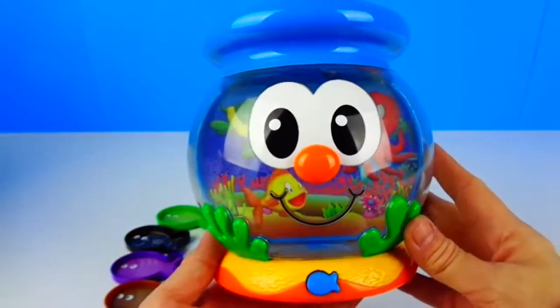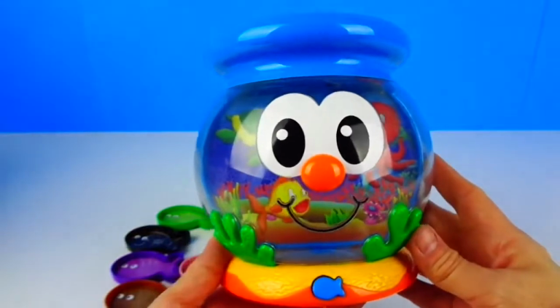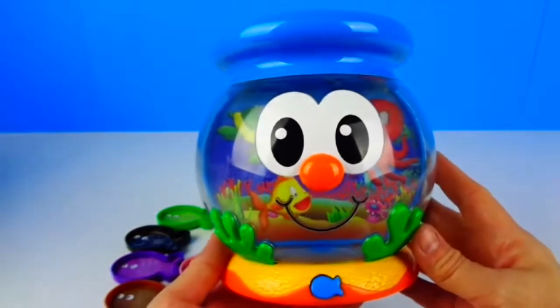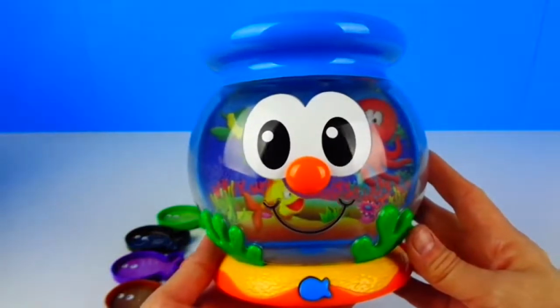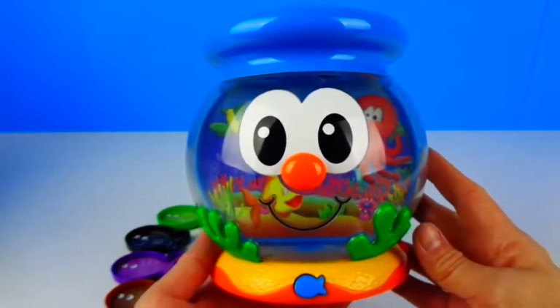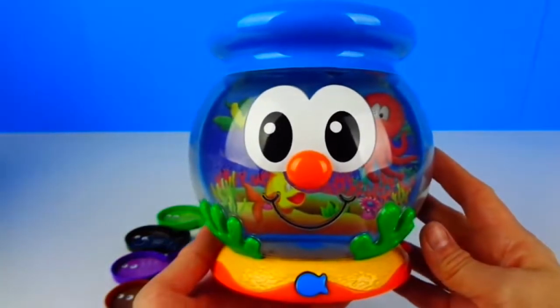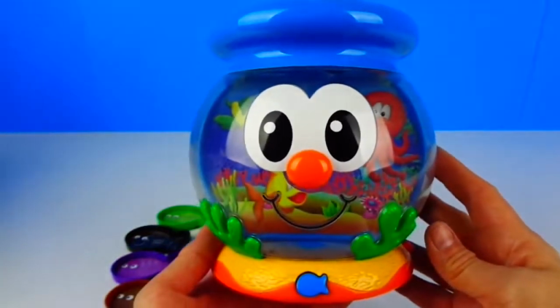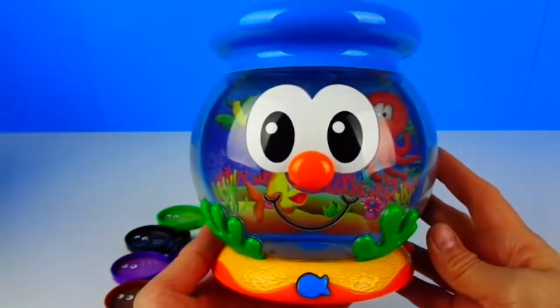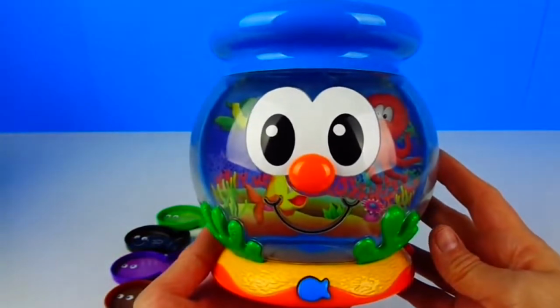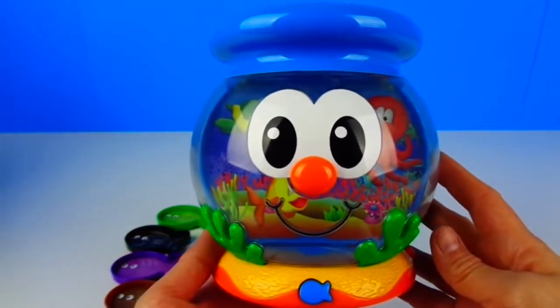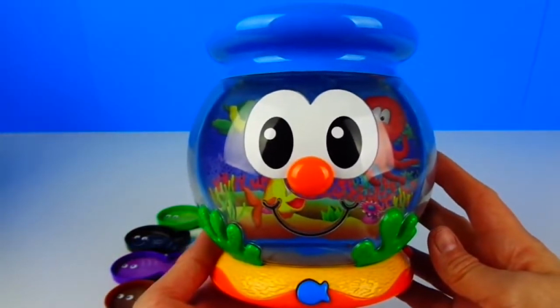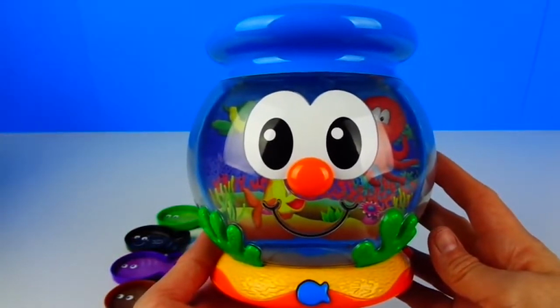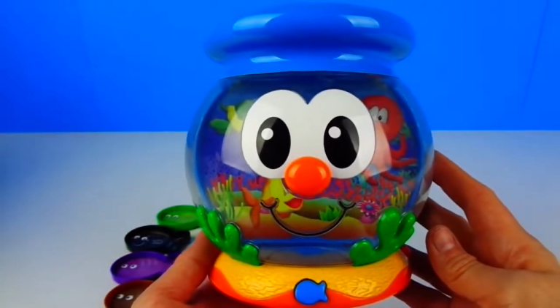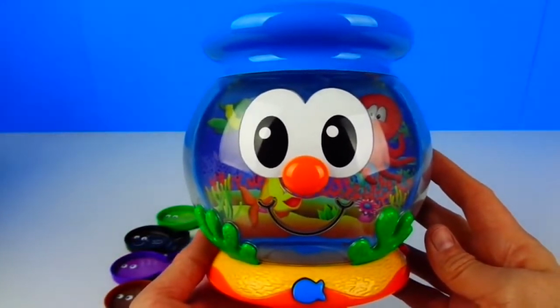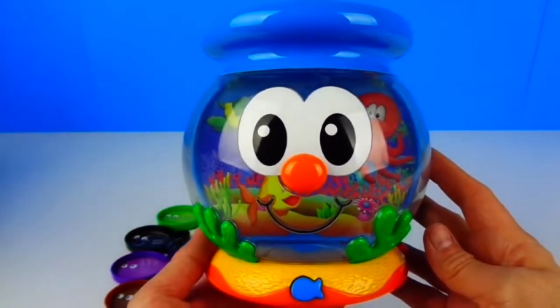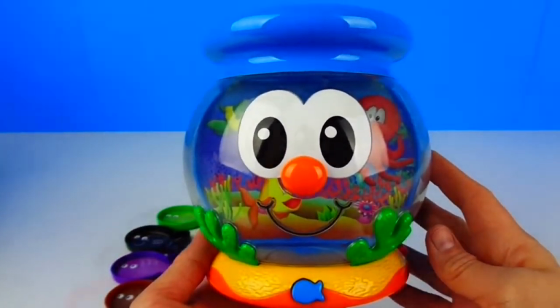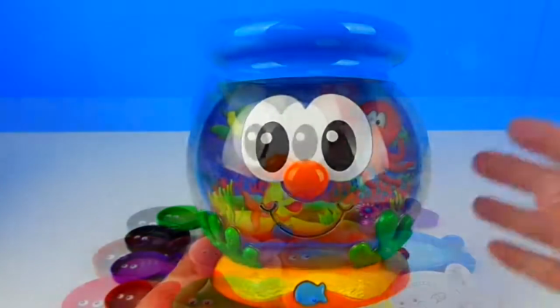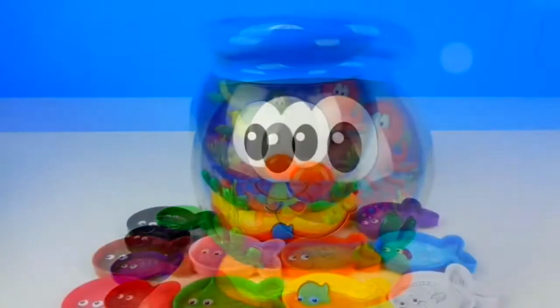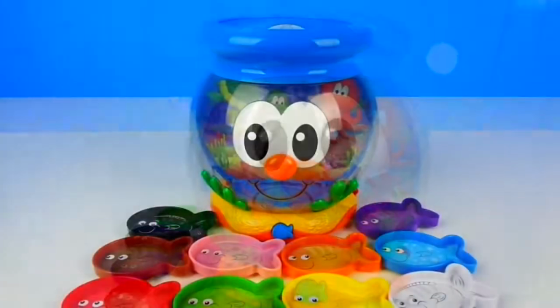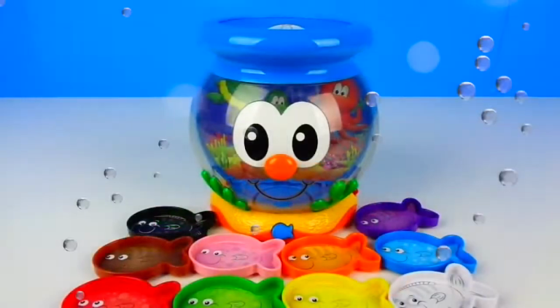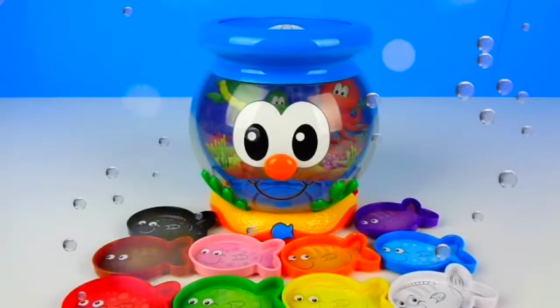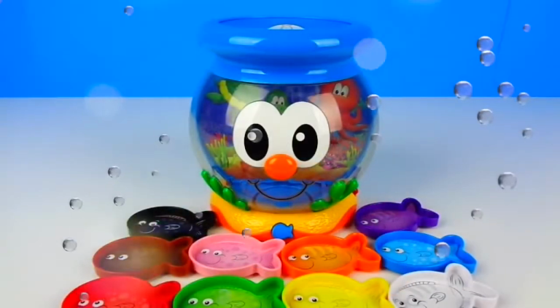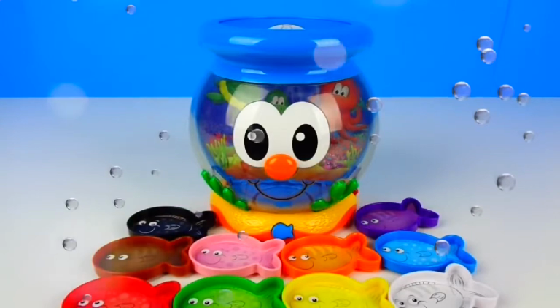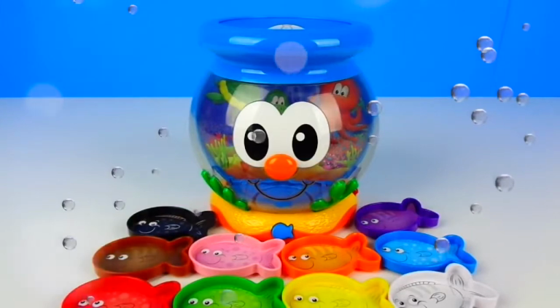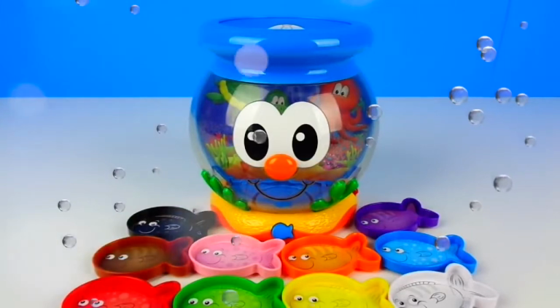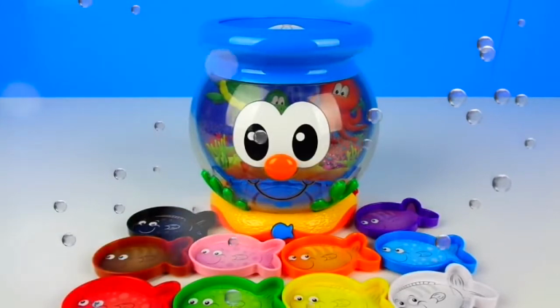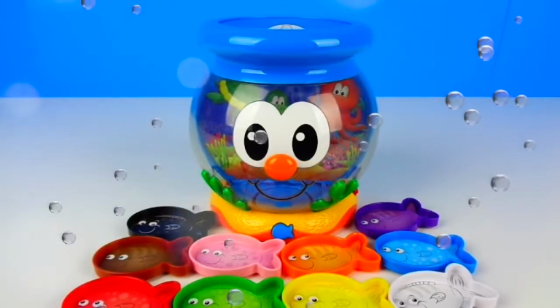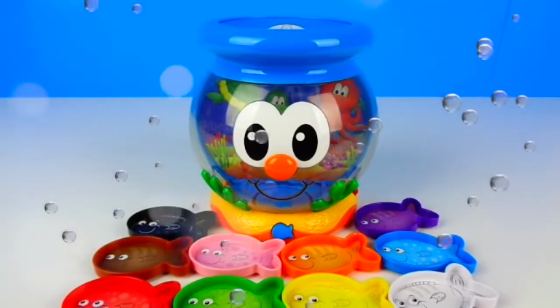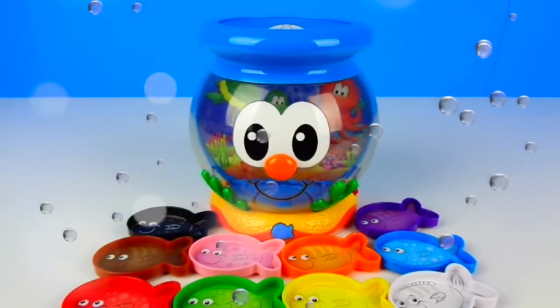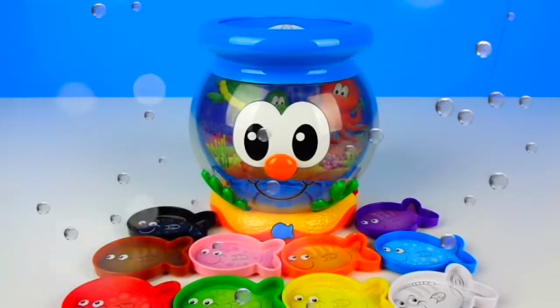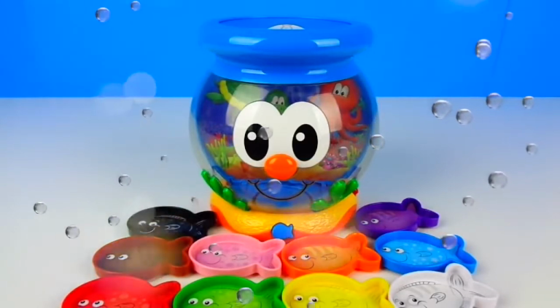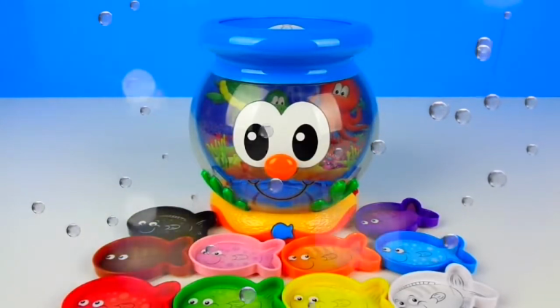Hi! I'm the Color Fun Fish Bowl. Let's have some fun! Let's learn about colors. Please insert a fish.